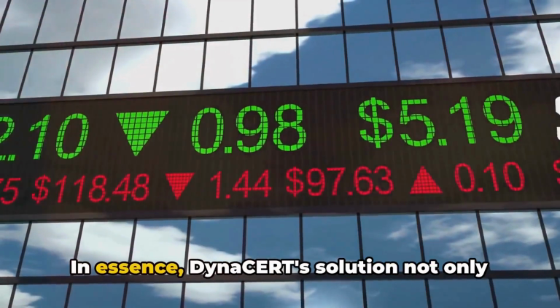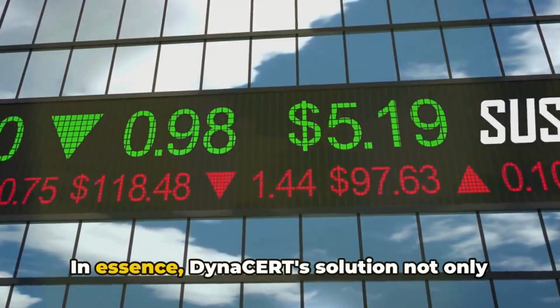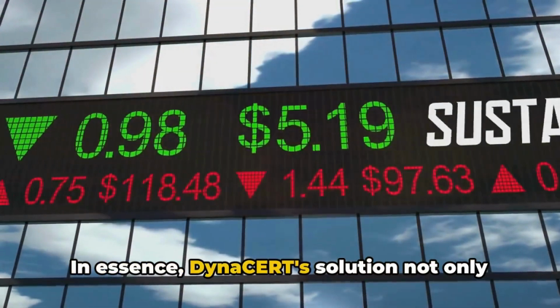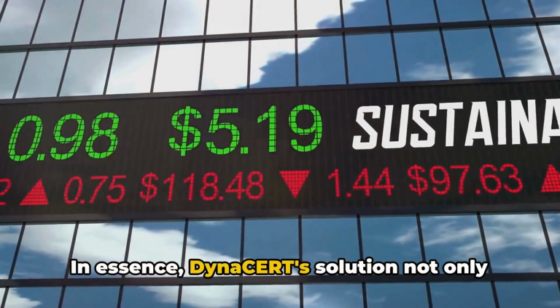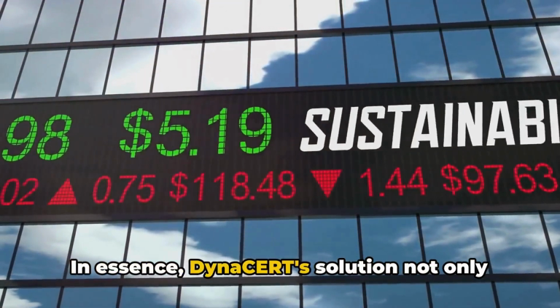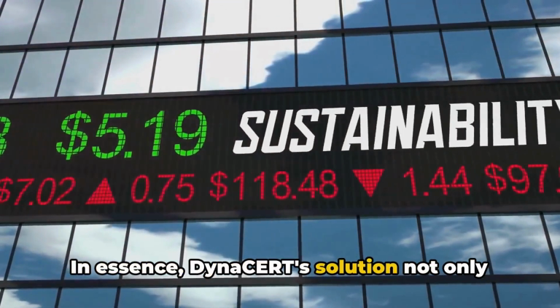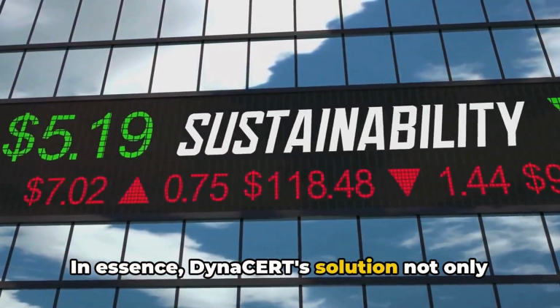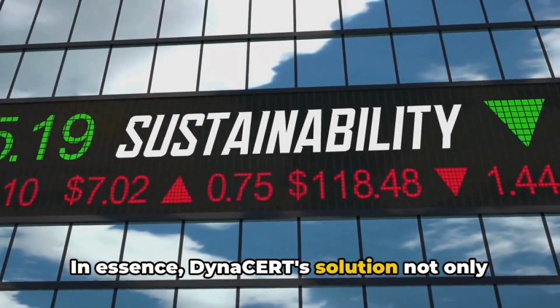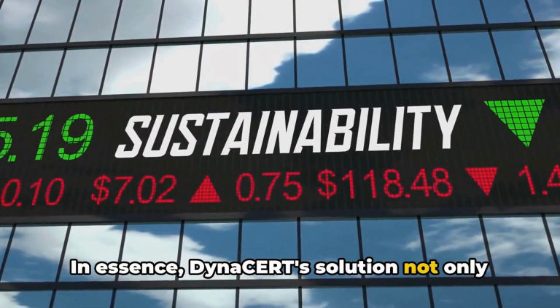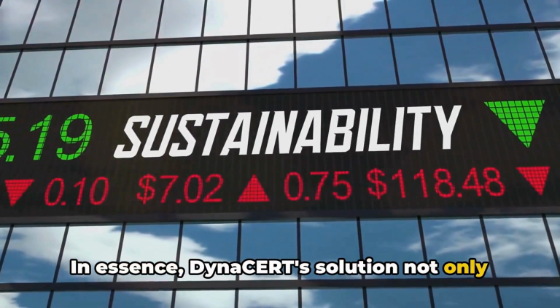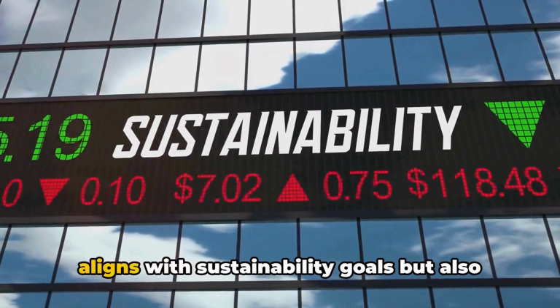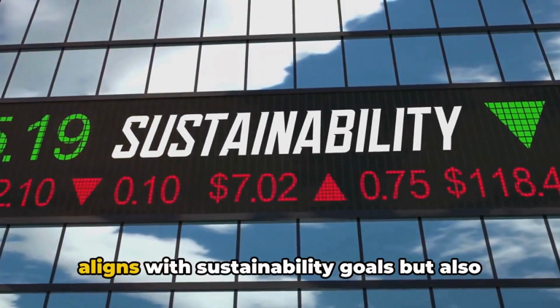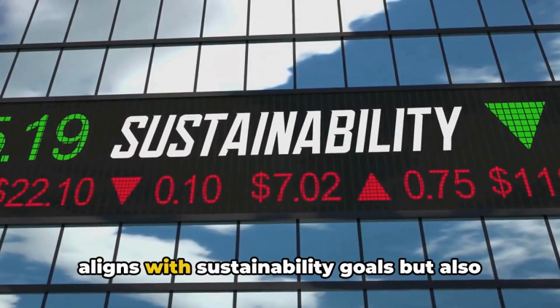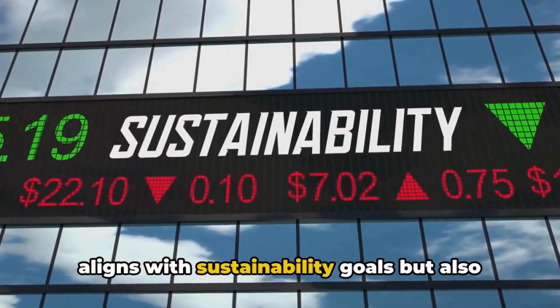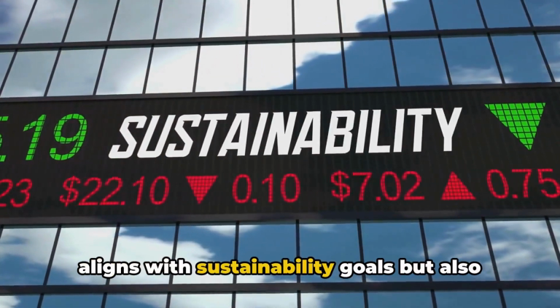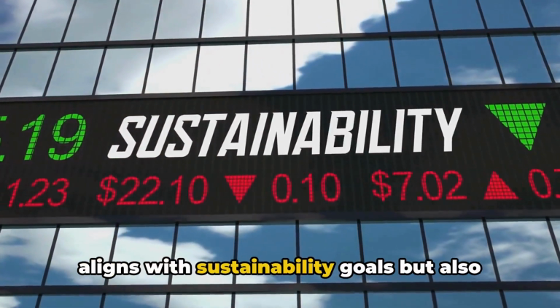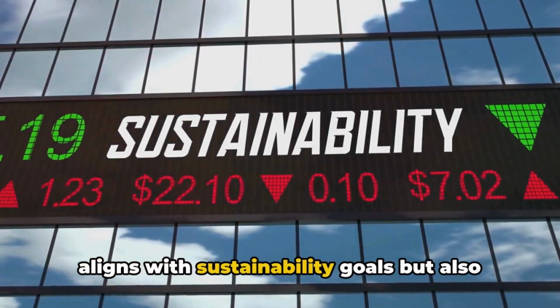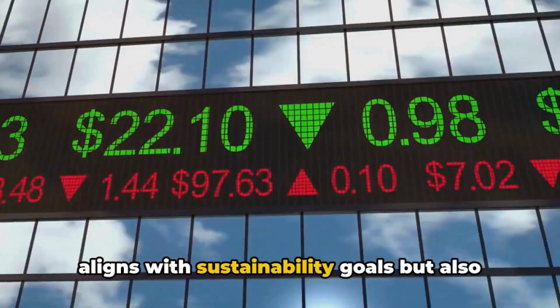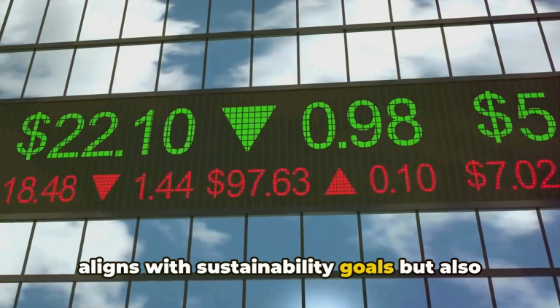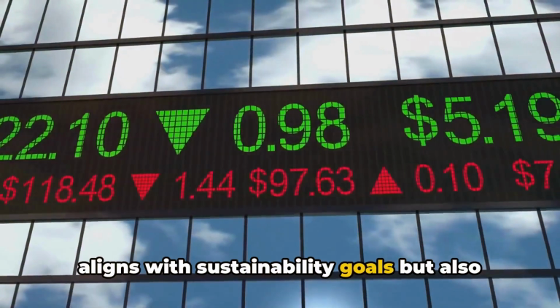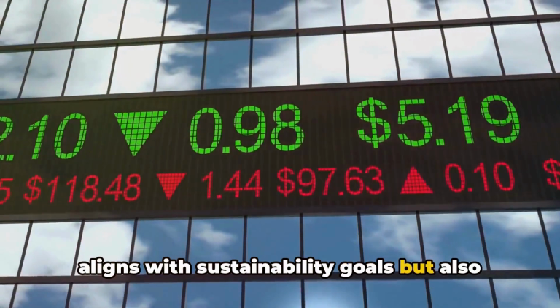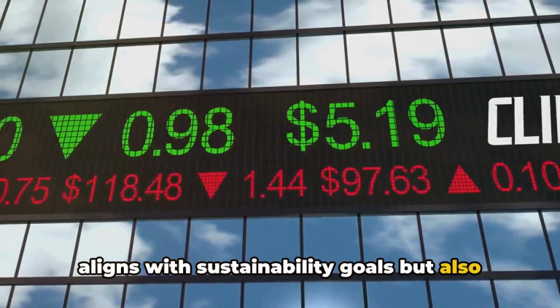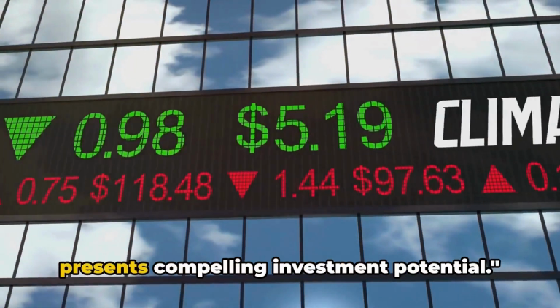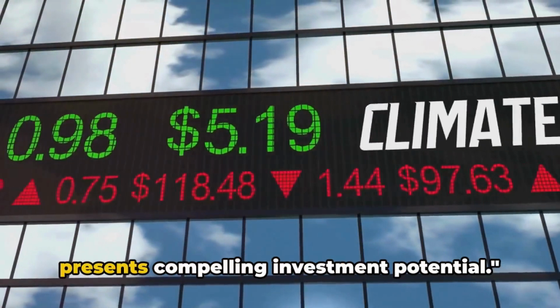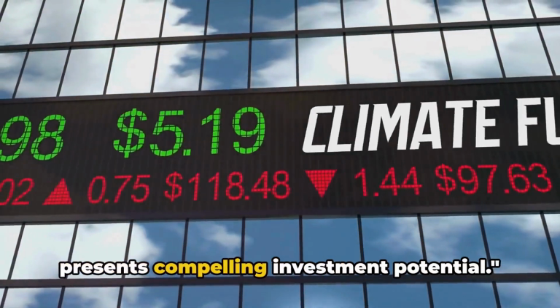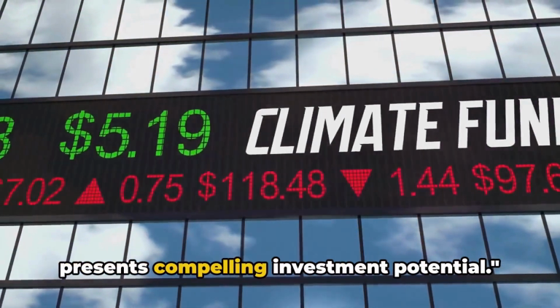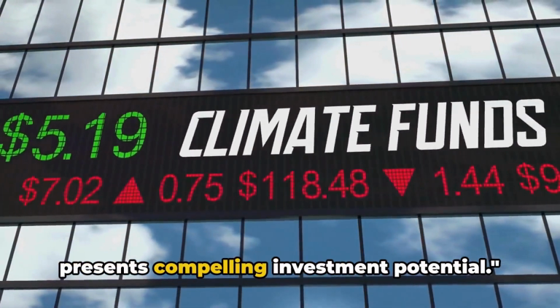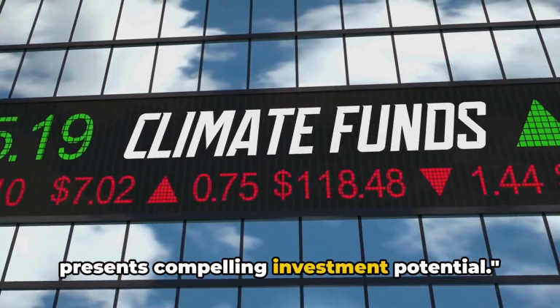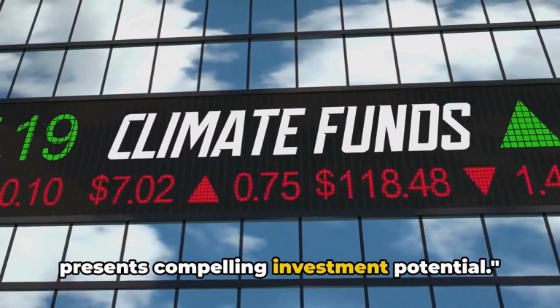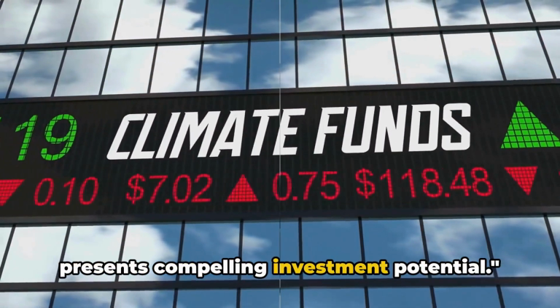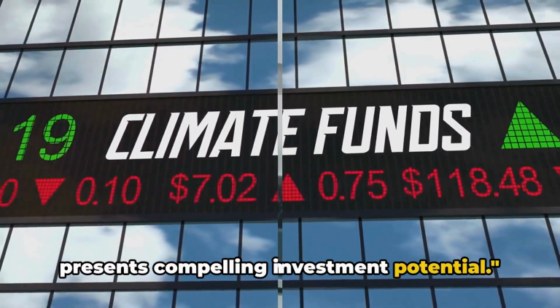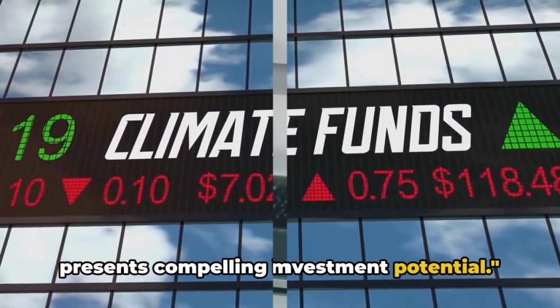In essence, Dynacert's solution not only aligns with sustainability goals, but also presents compelling investment potential.